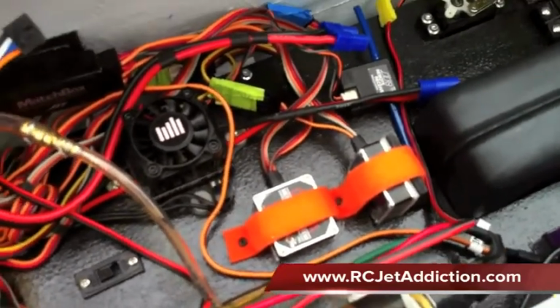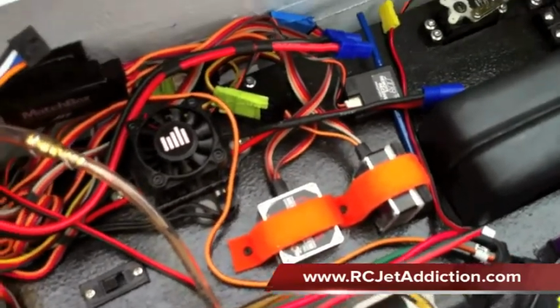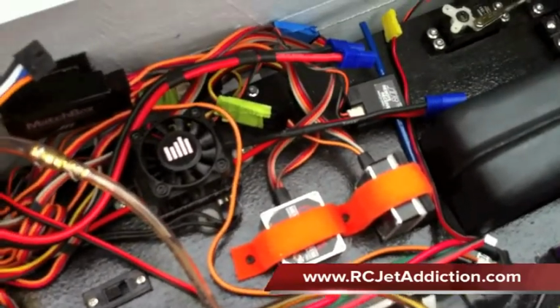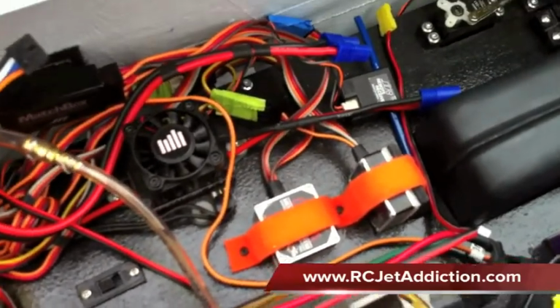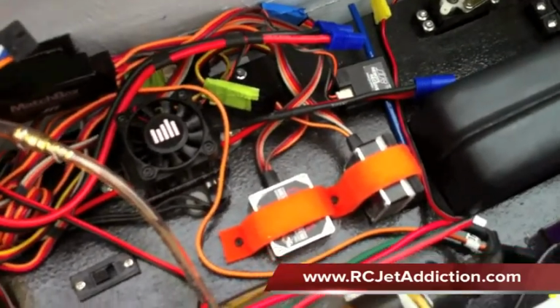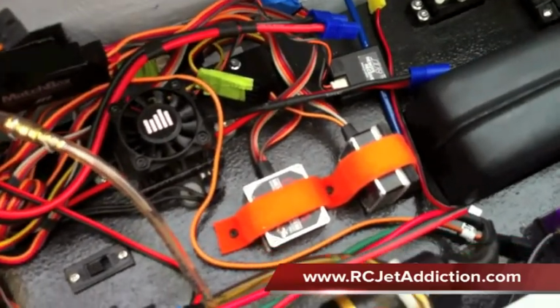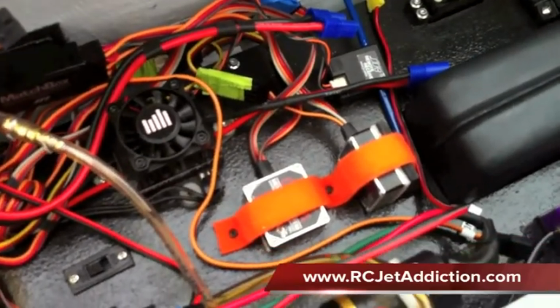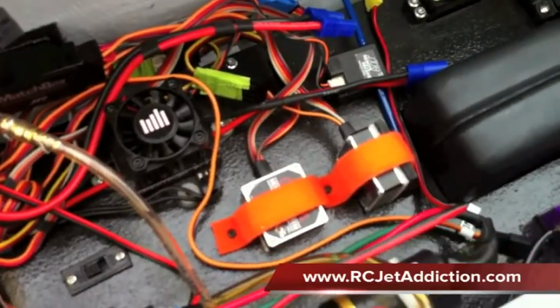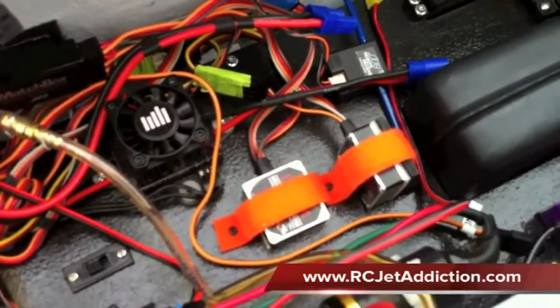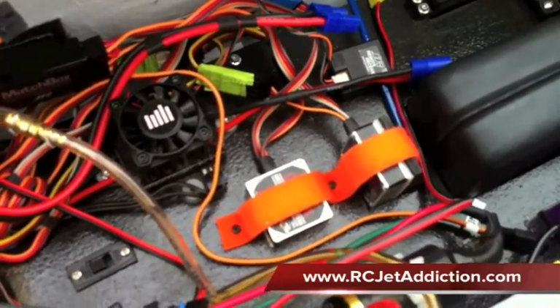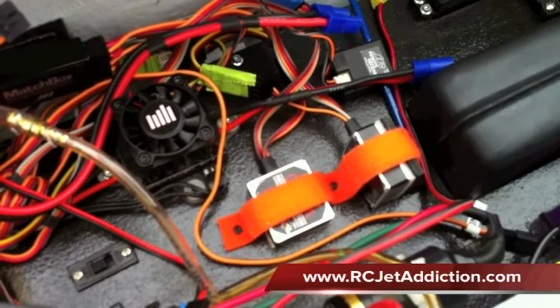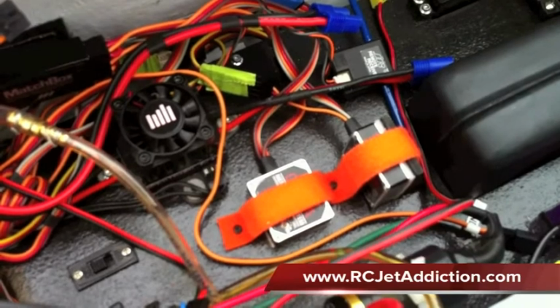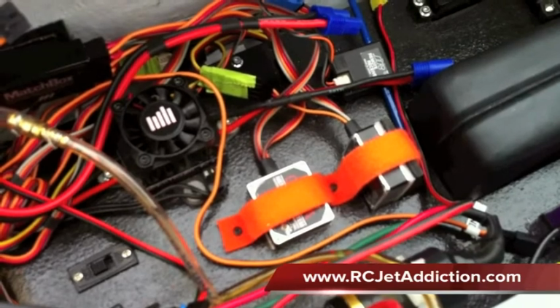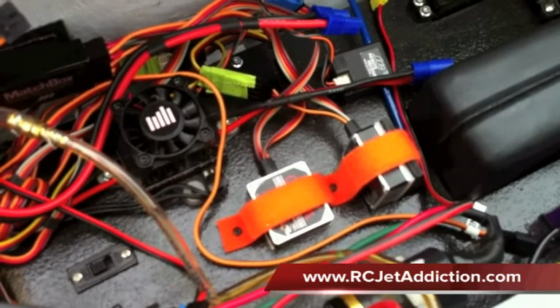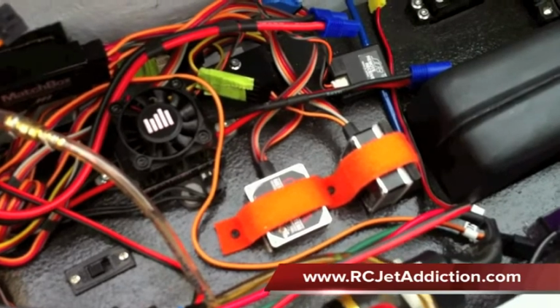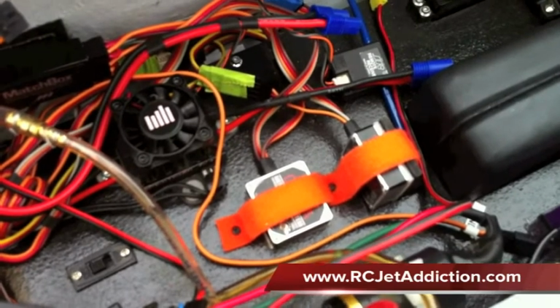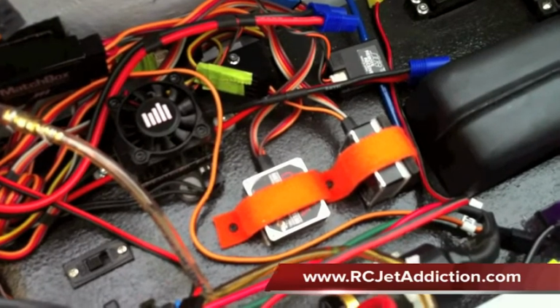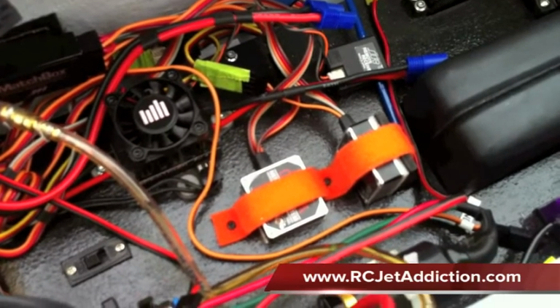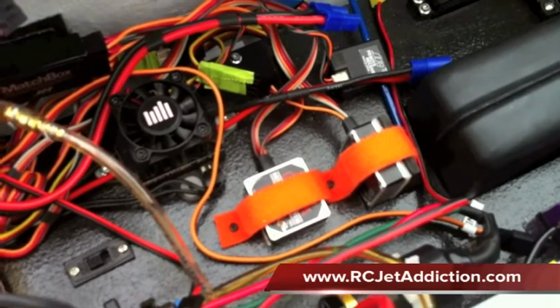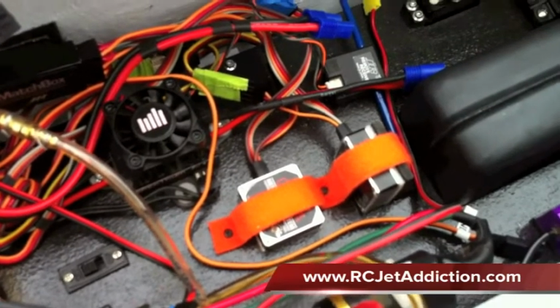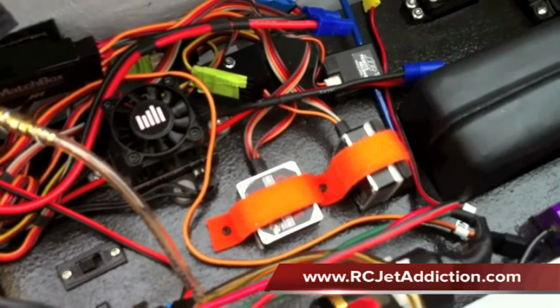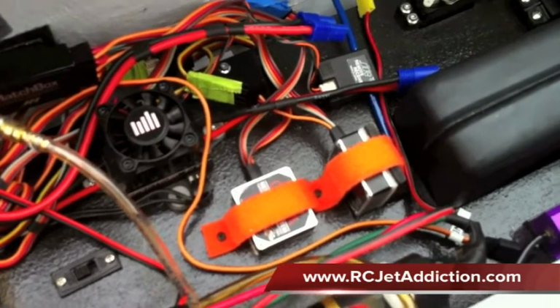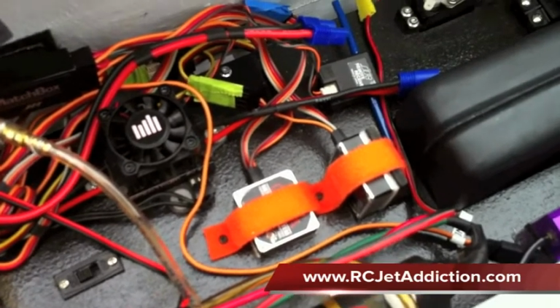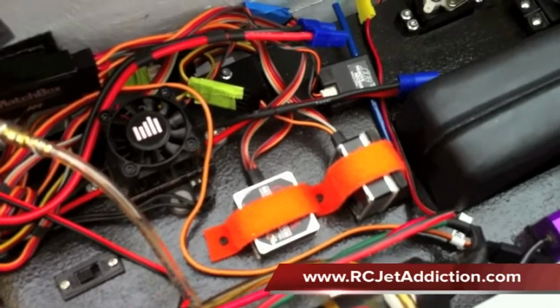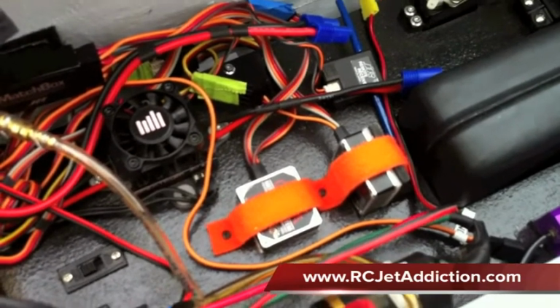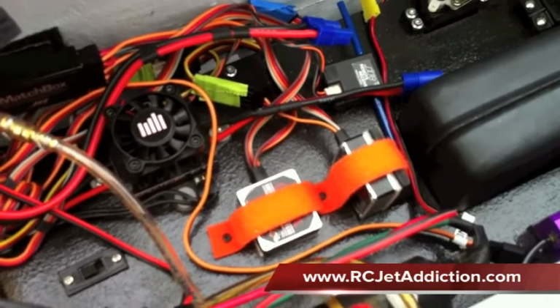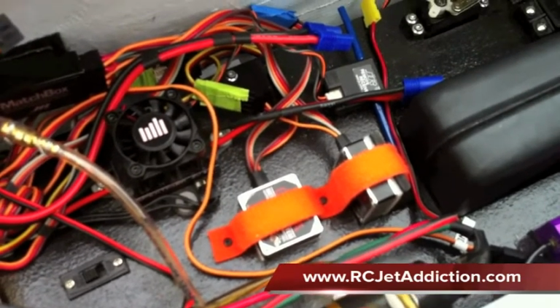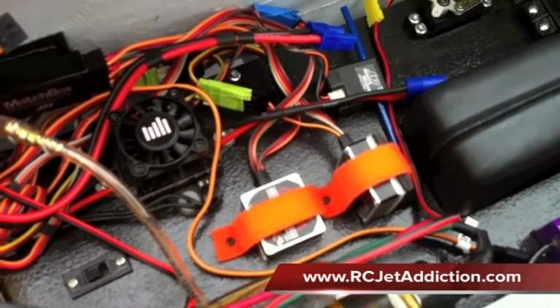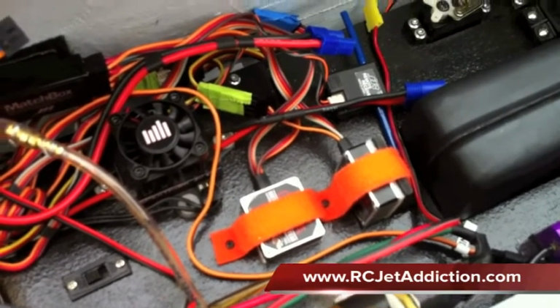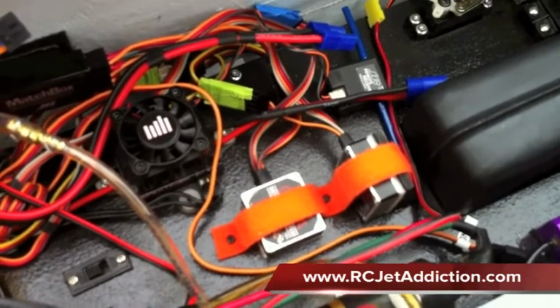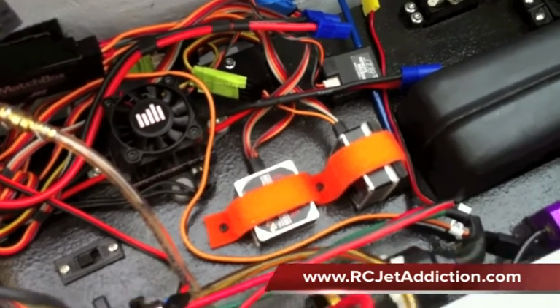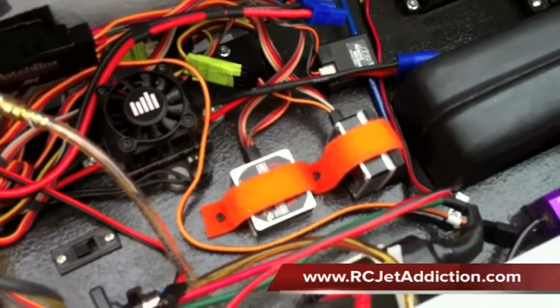So we're going to do a little flying on this airplane and see how it works. Thanks.